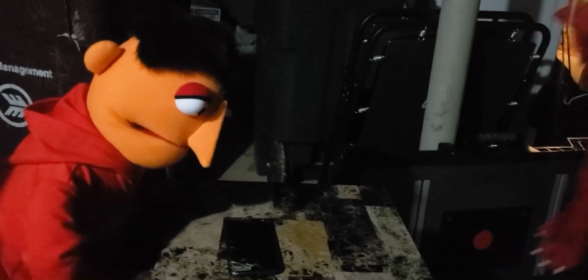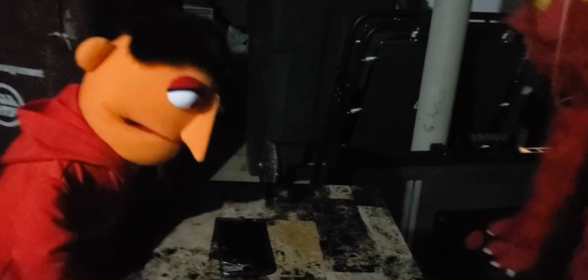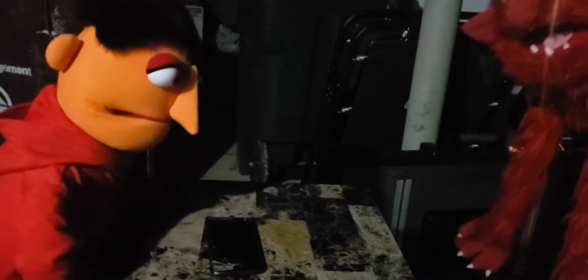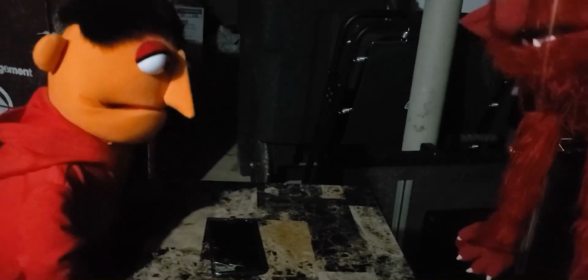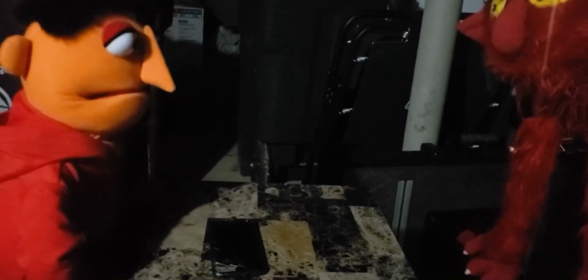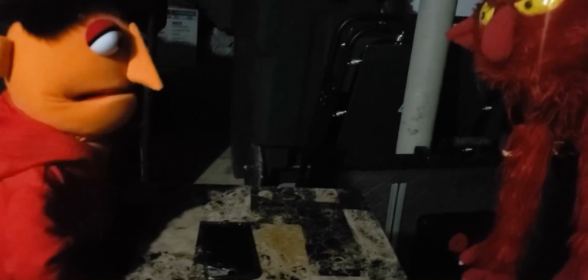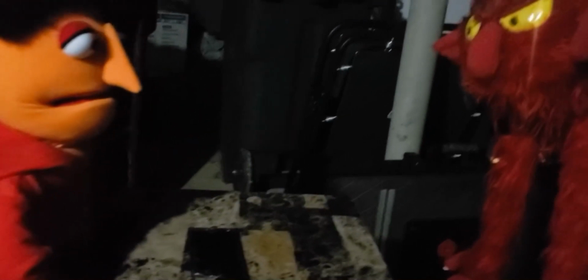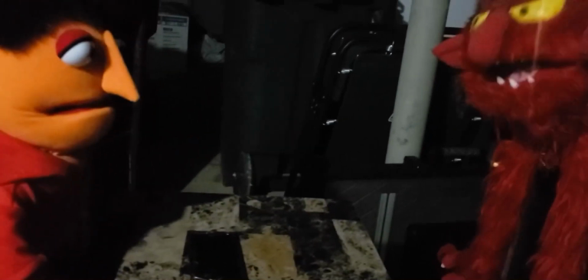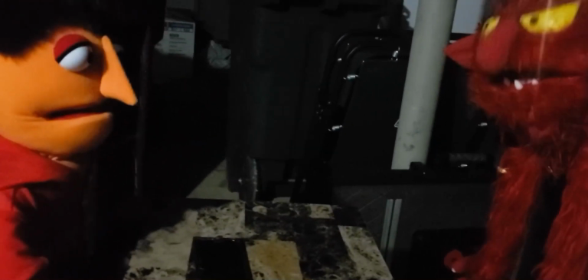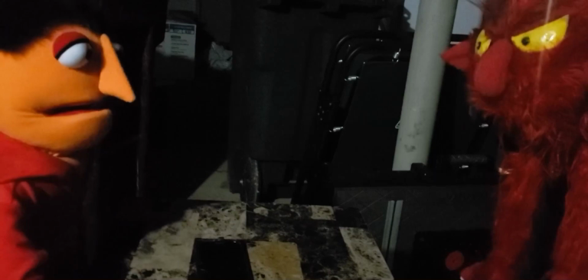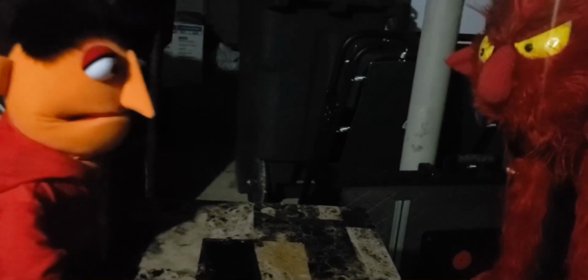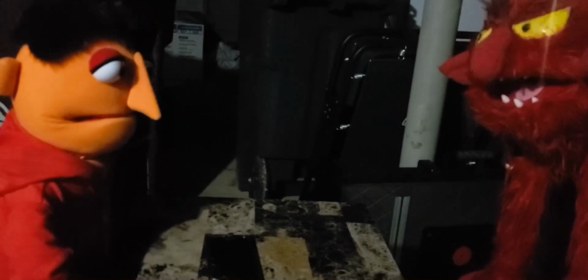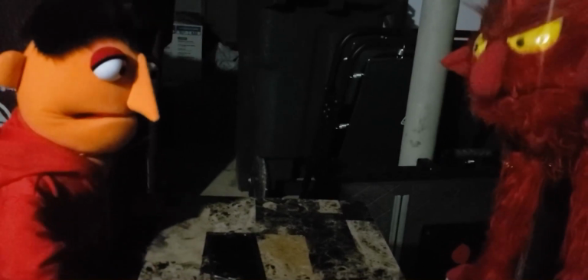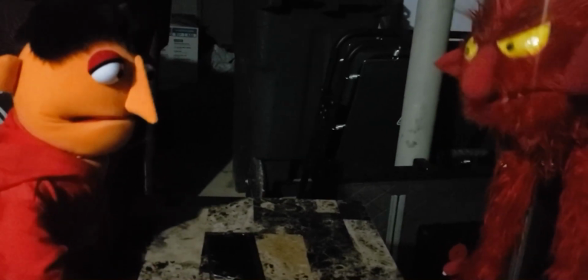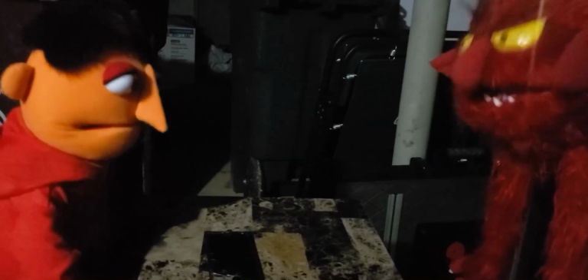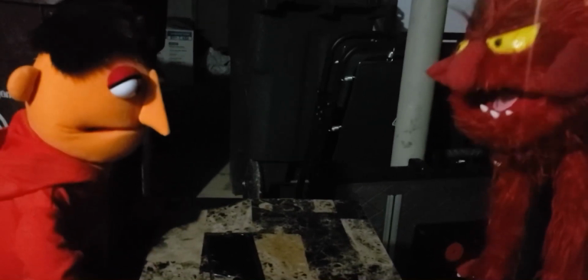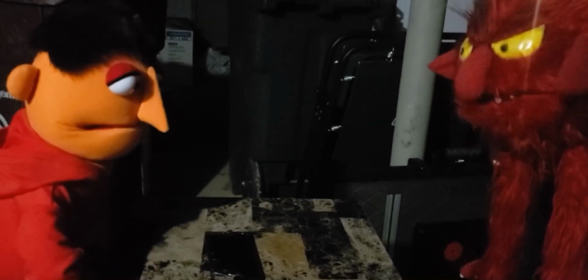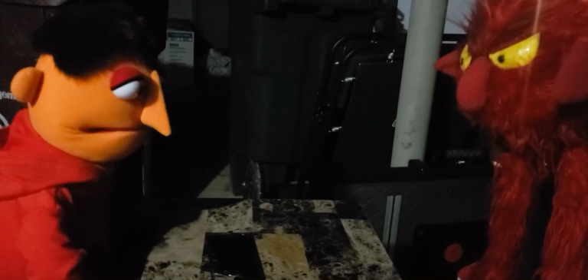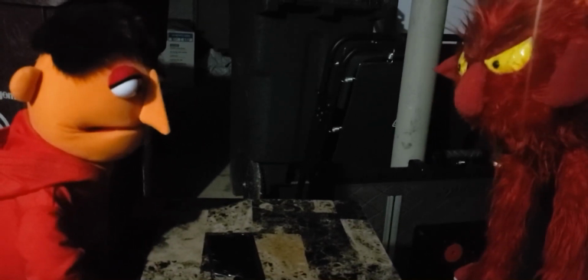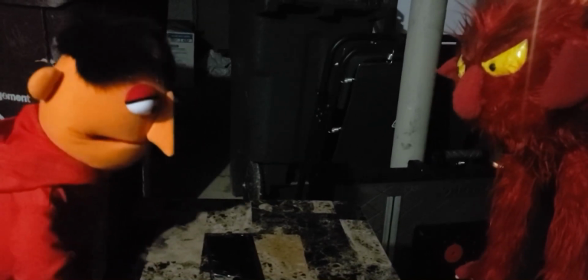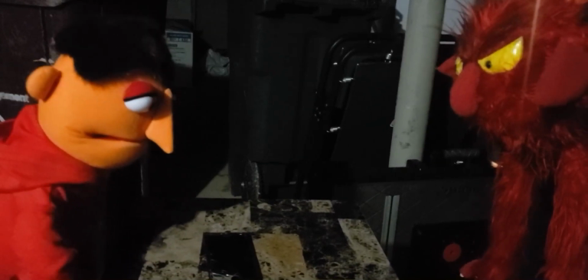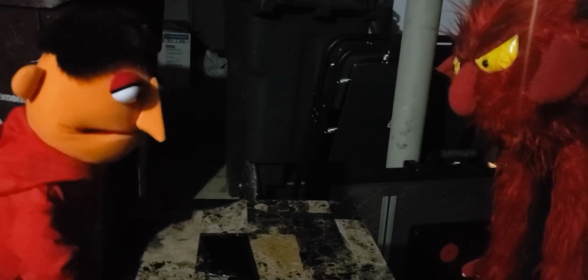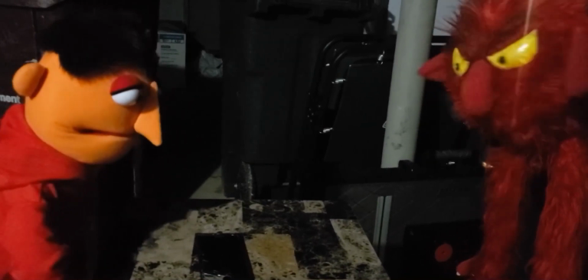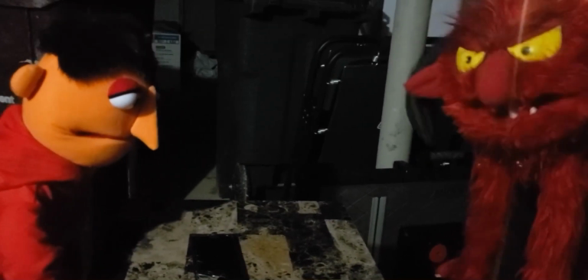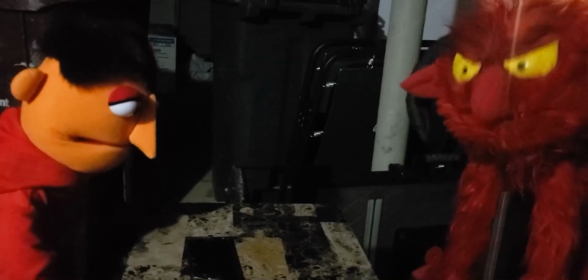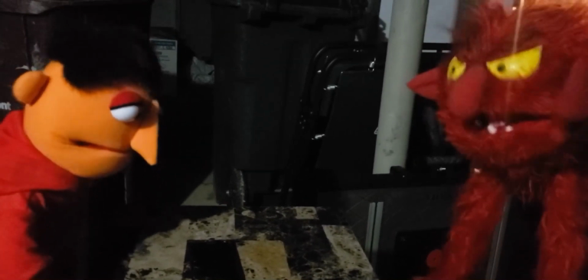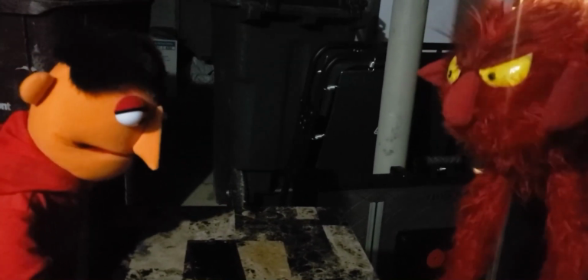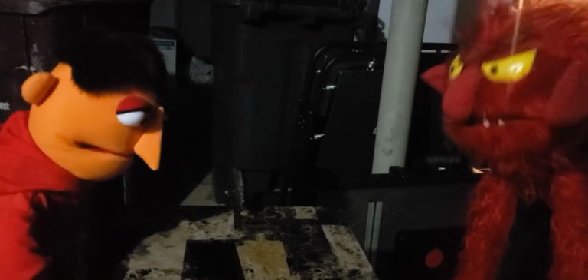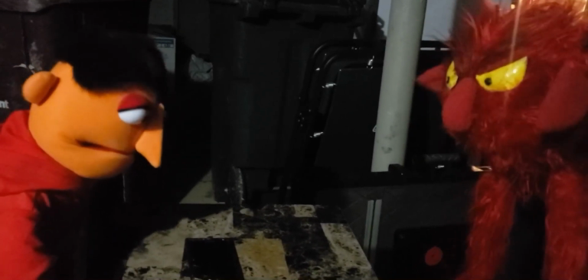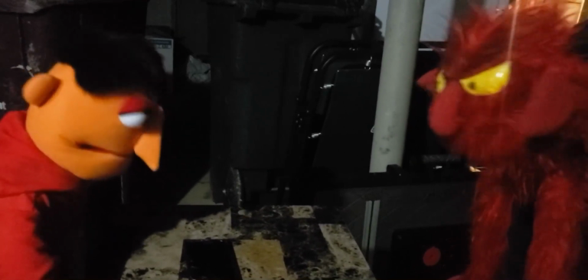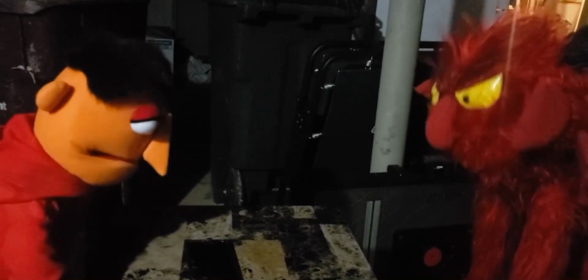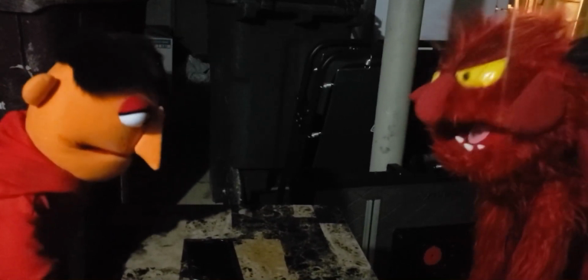Good. Another paying customer. Make sure they sign this time, dopey.